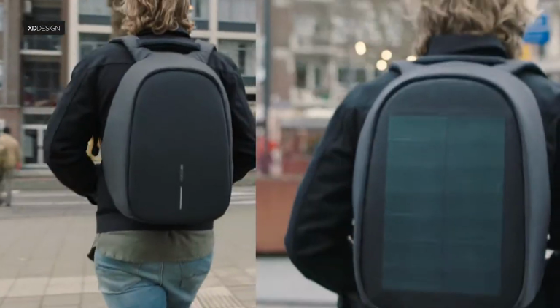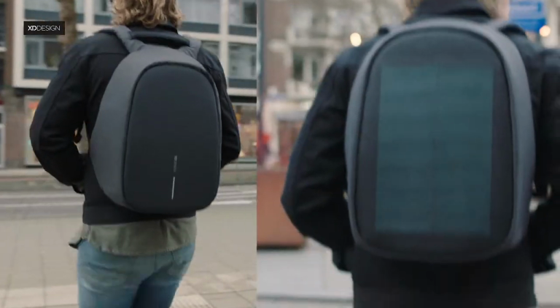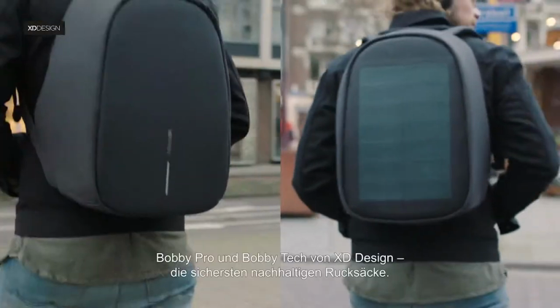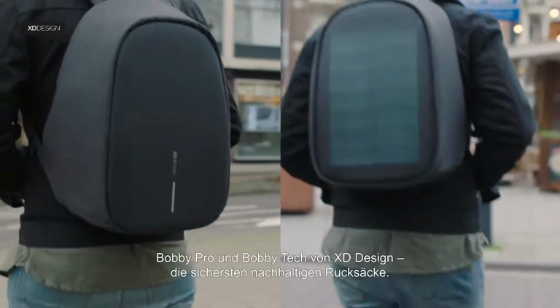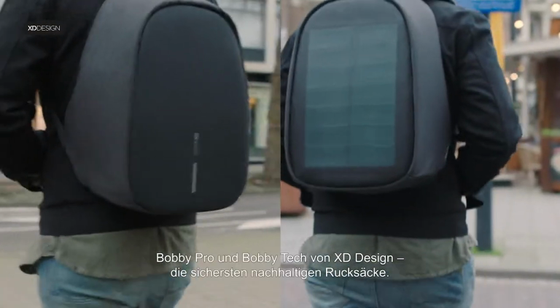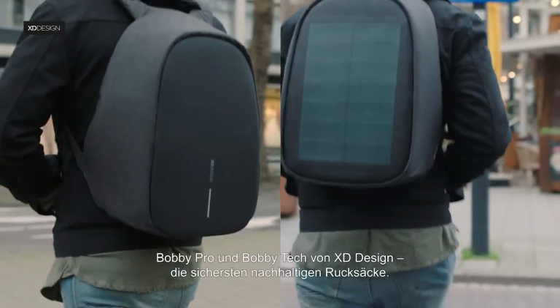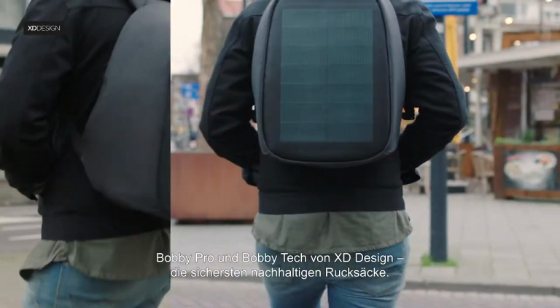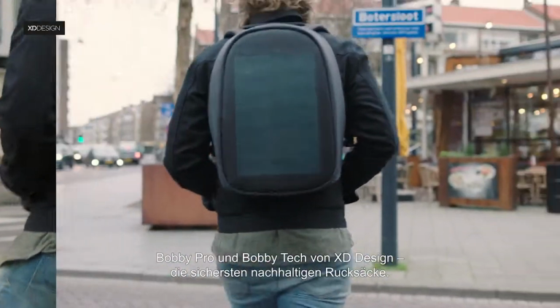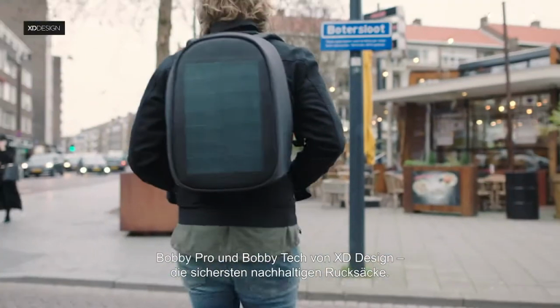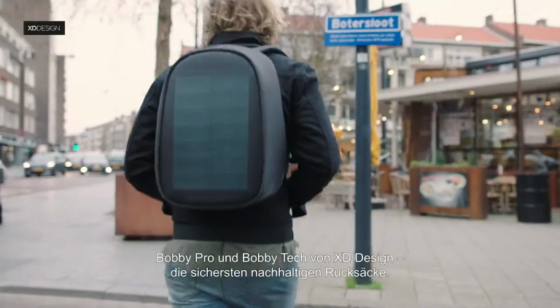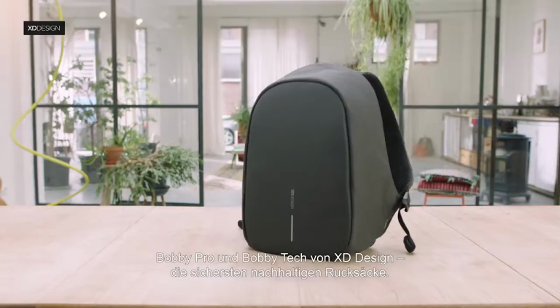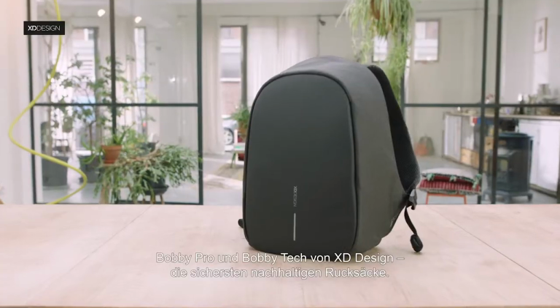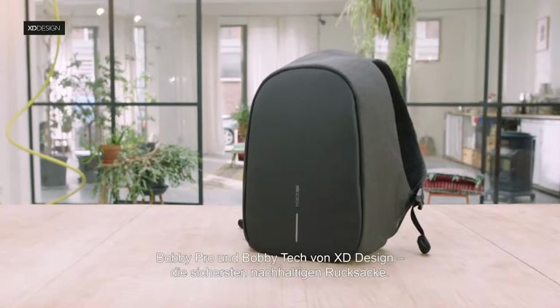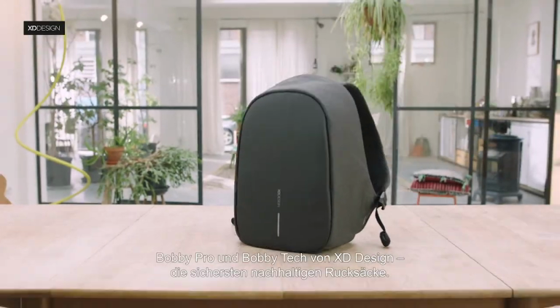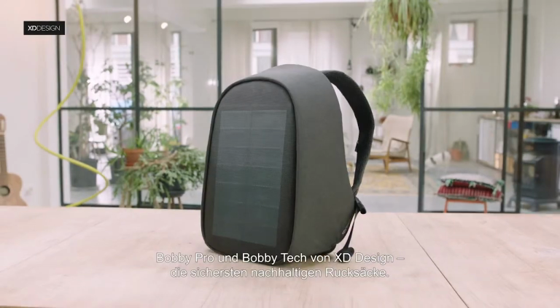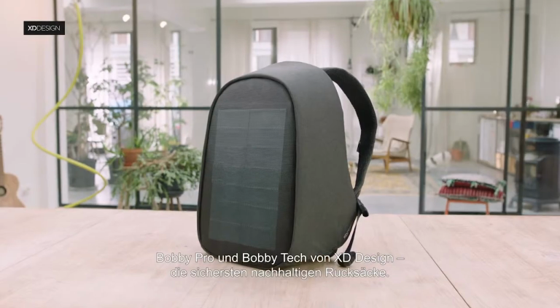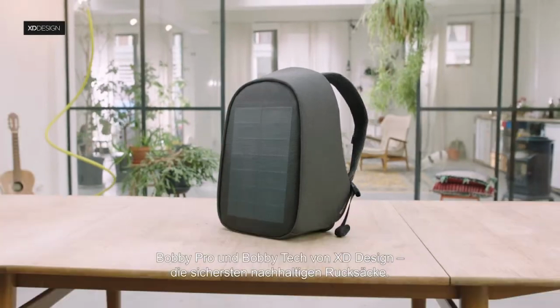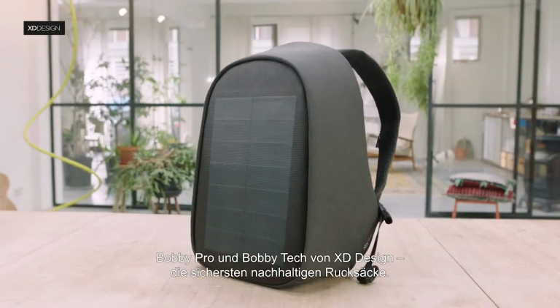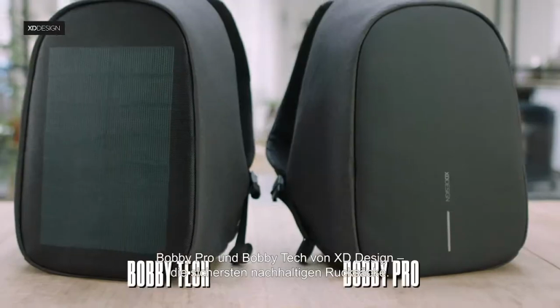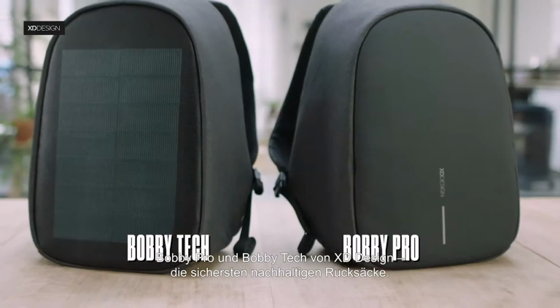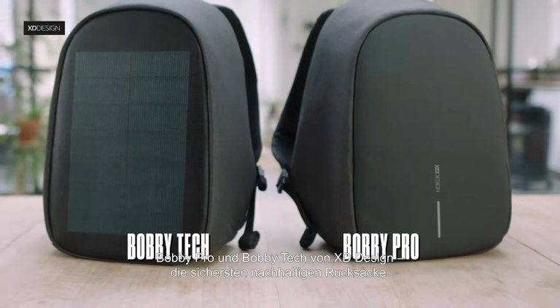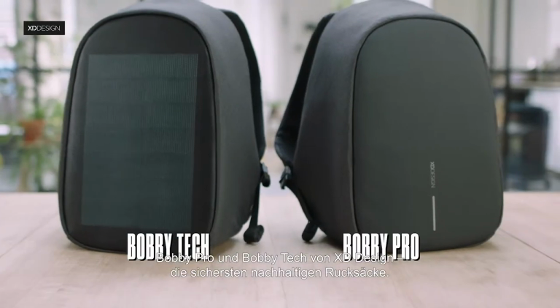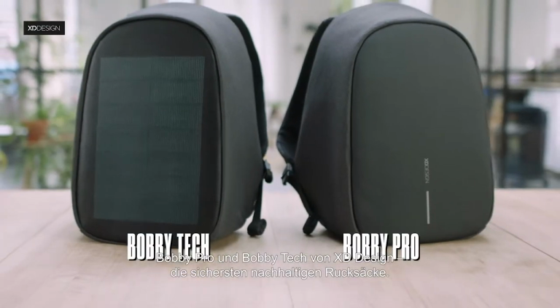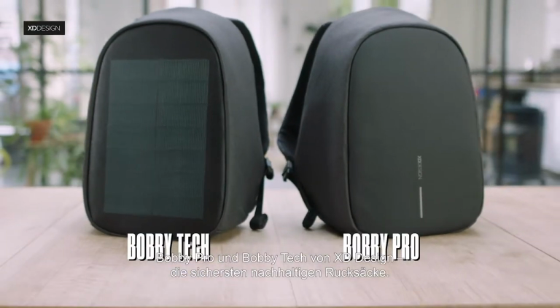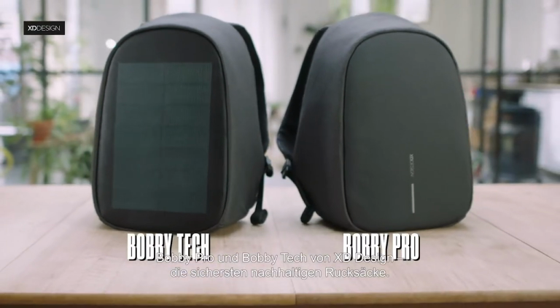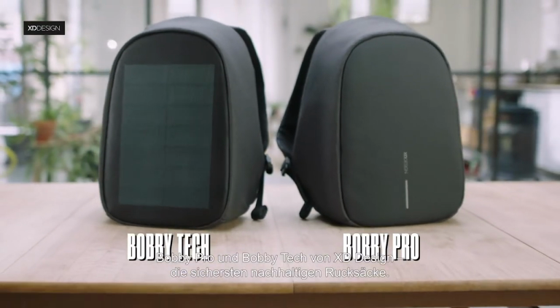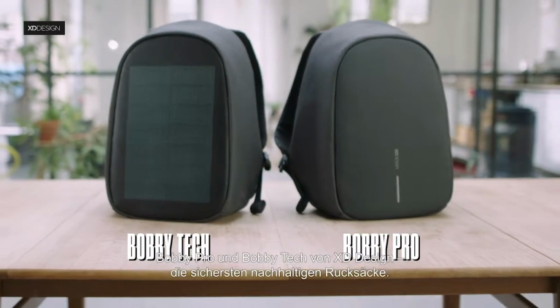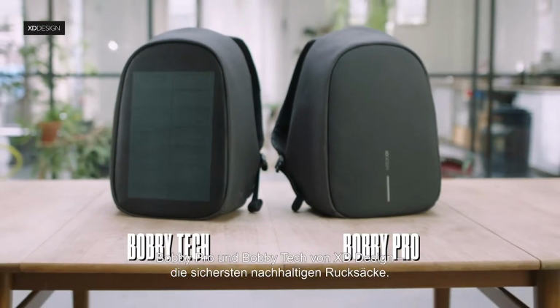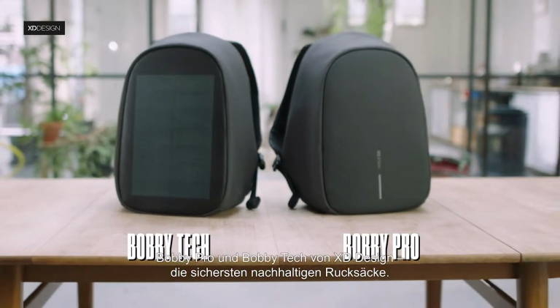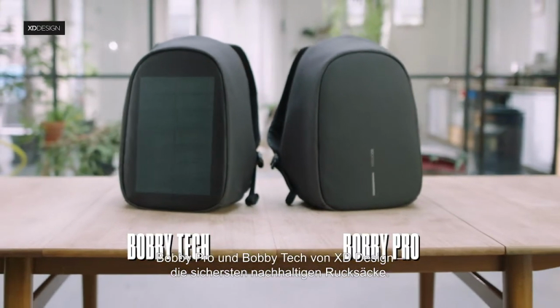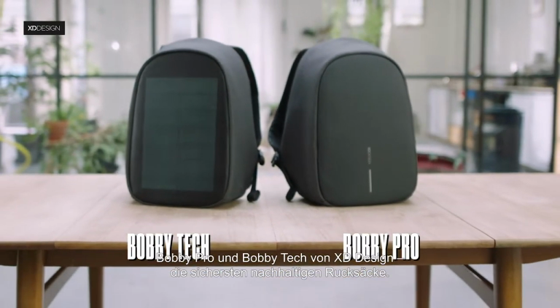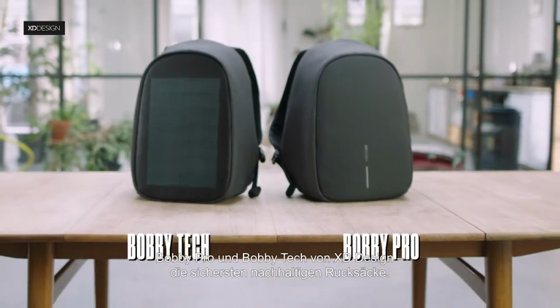Meet XD Designs Bobbi Pro and Bobbi Tech — the safest, sustainable travel backpacks.